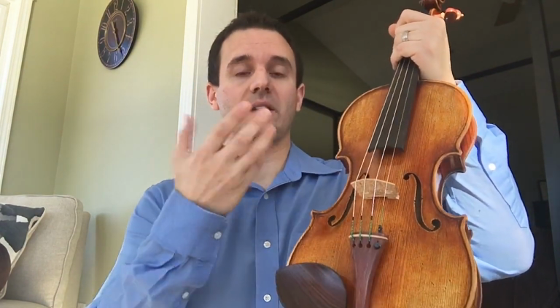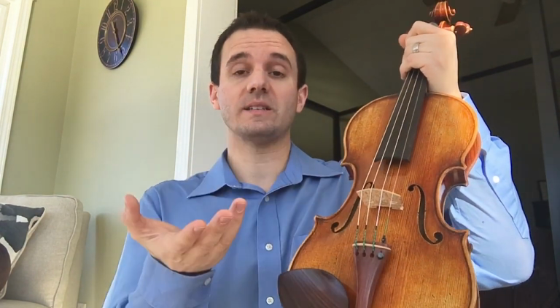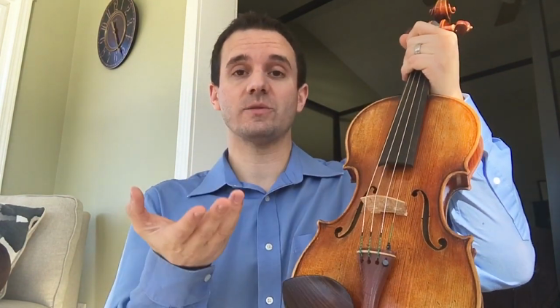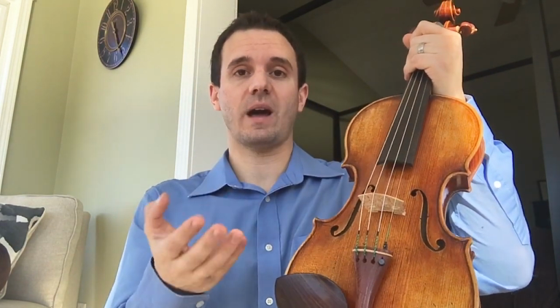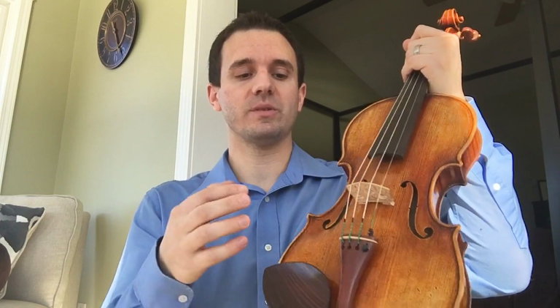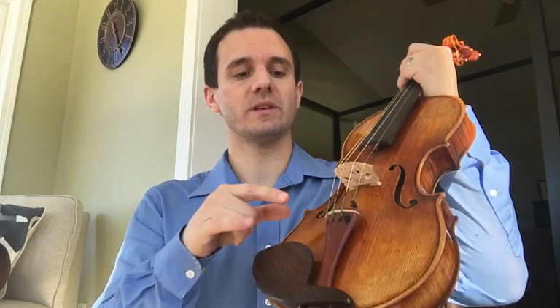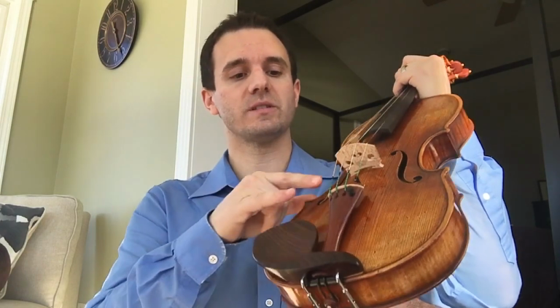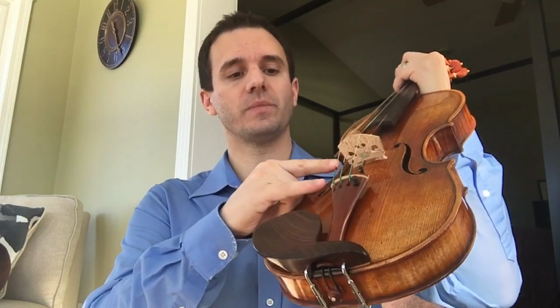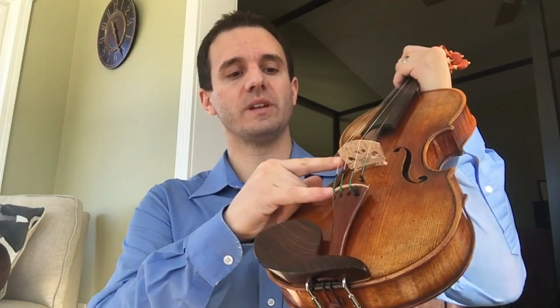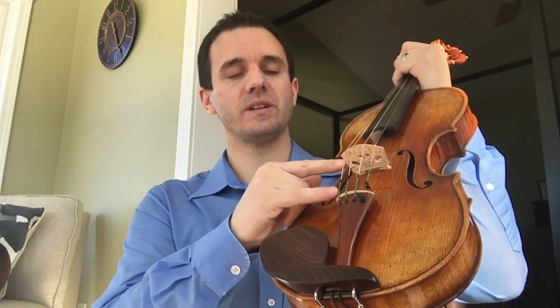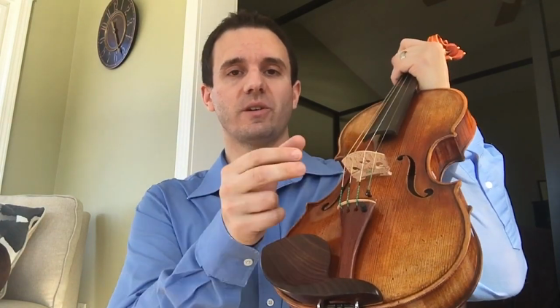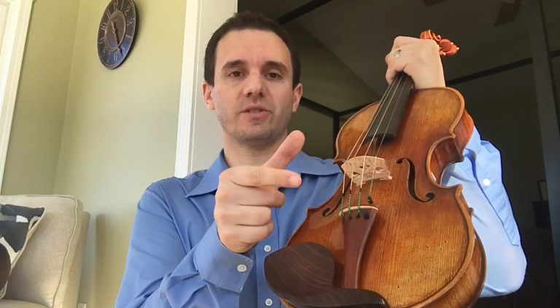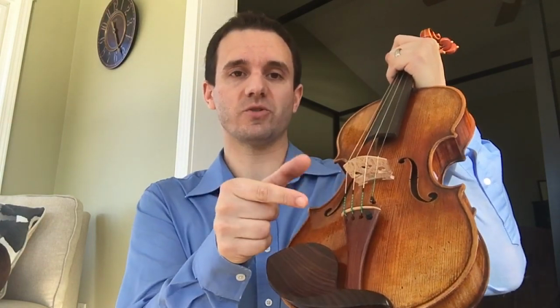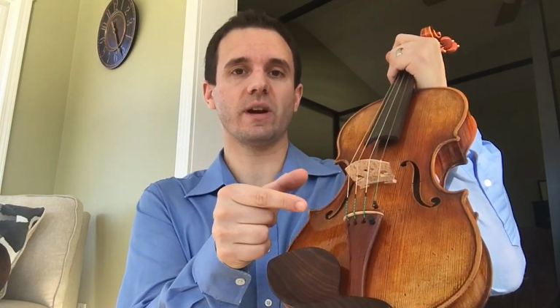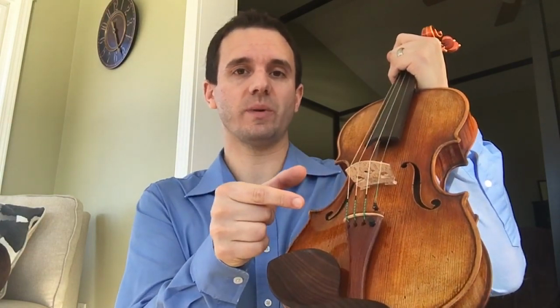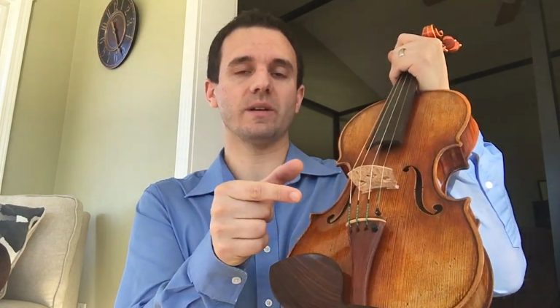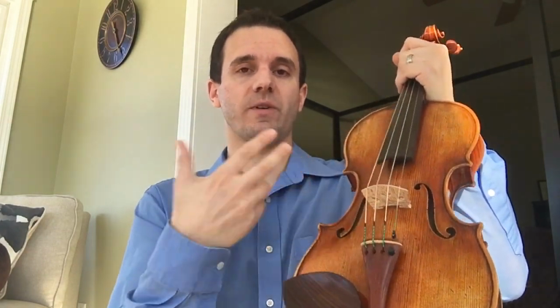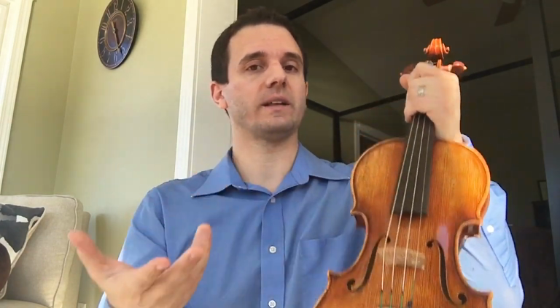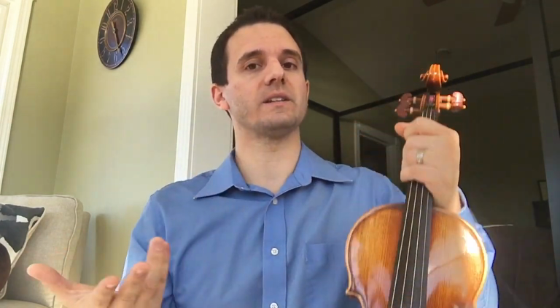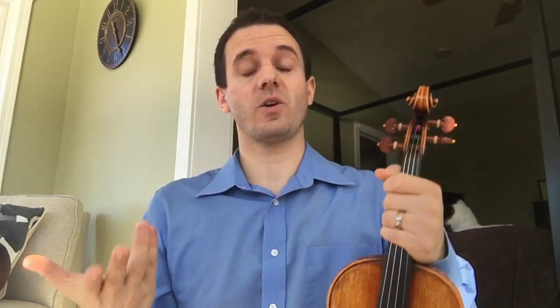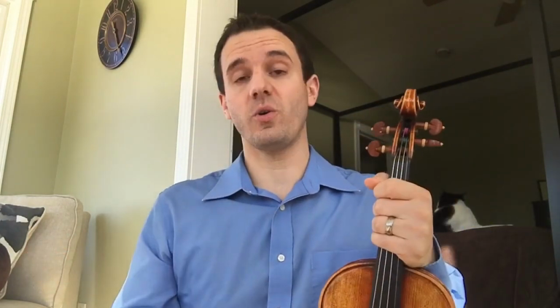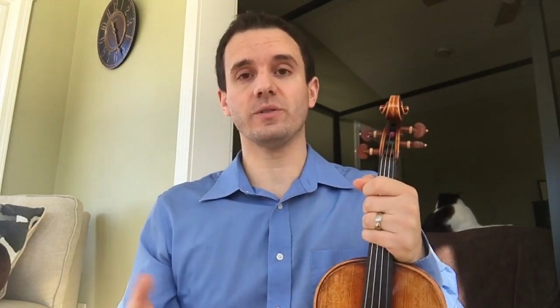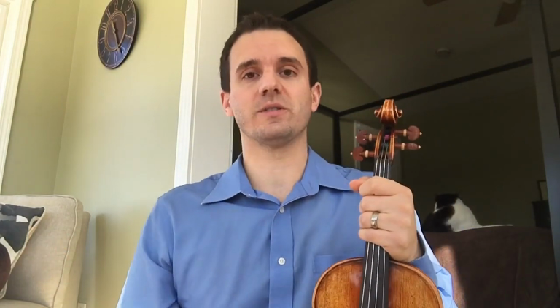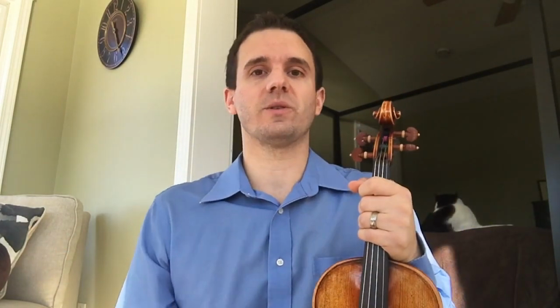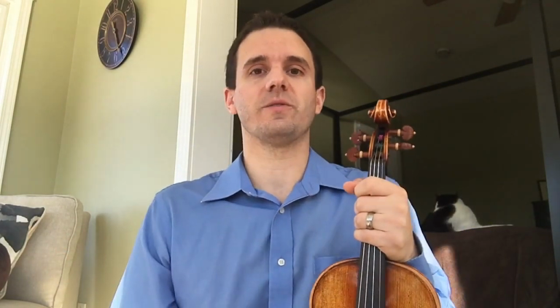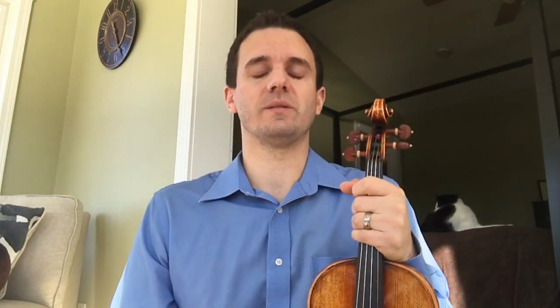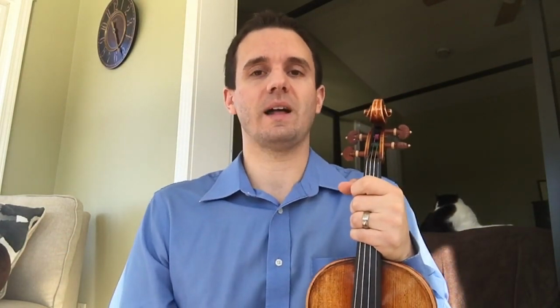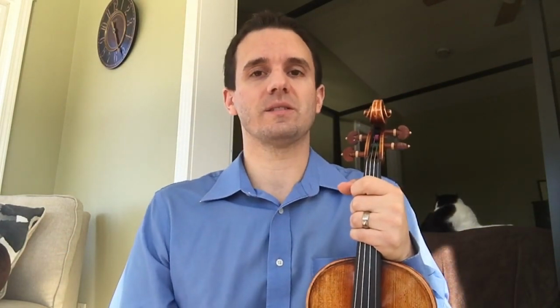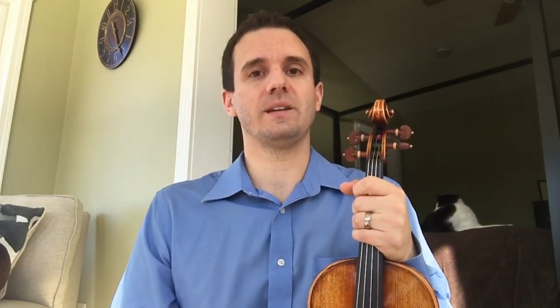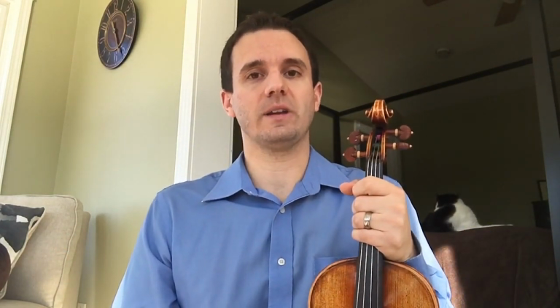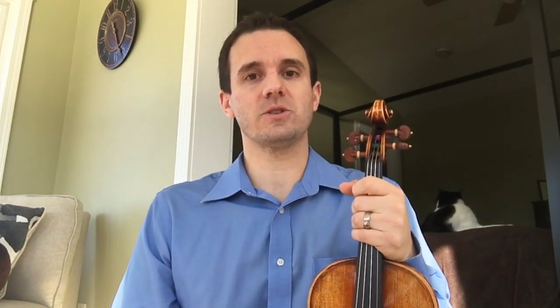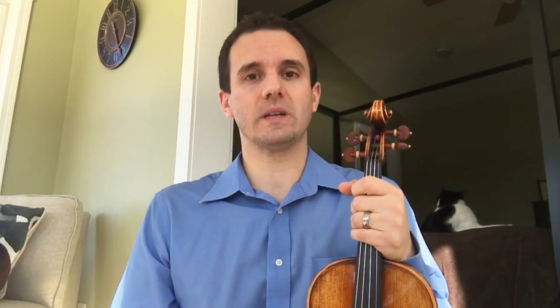A lot of times what happens is the distance starts to shrink because the violin gets cold or is kept in less than ideal conditions.